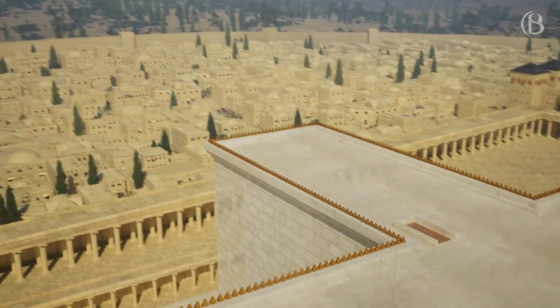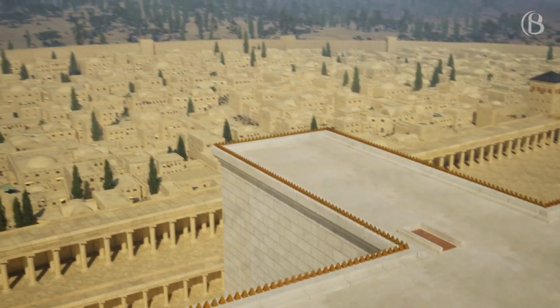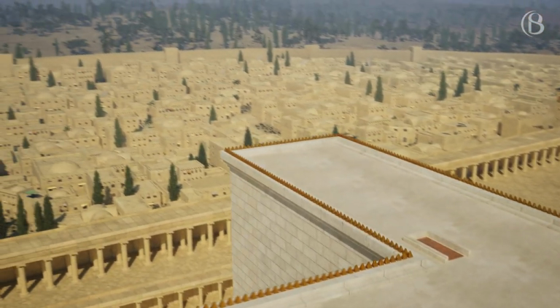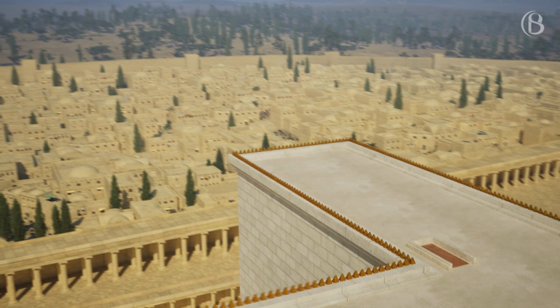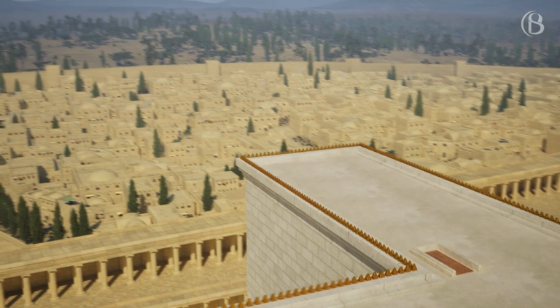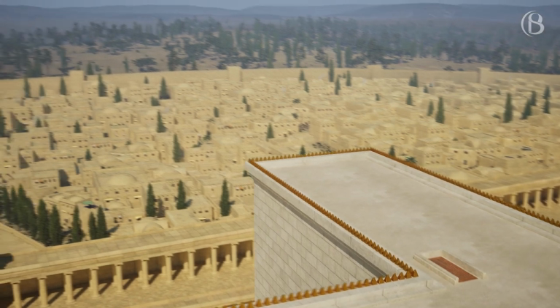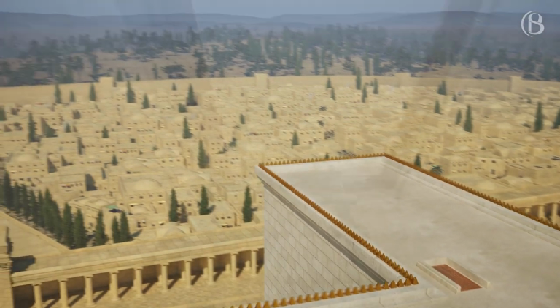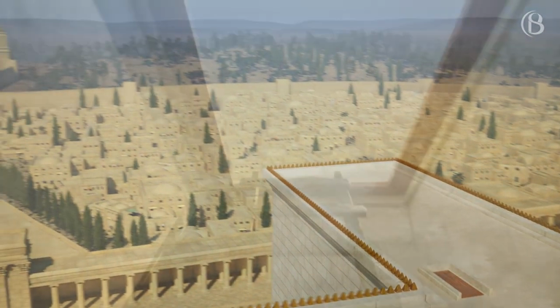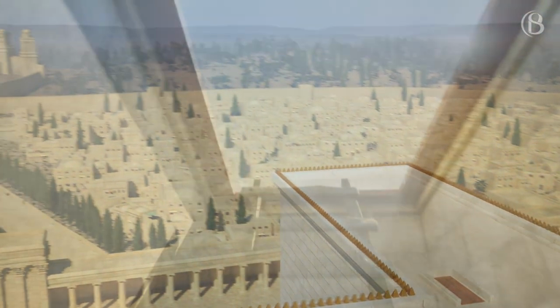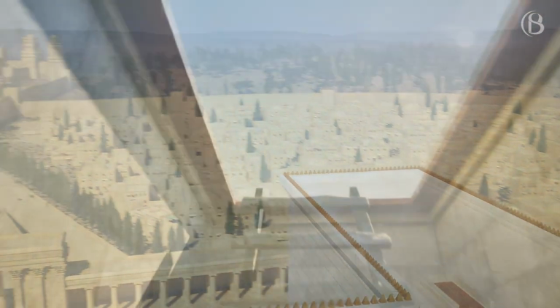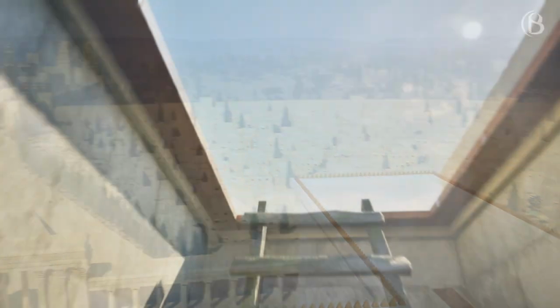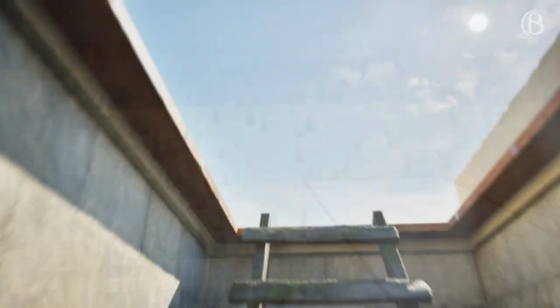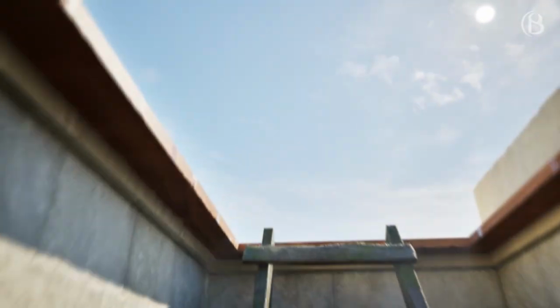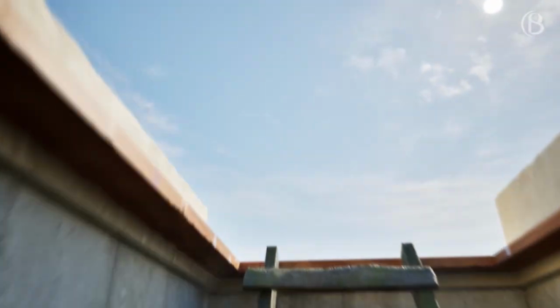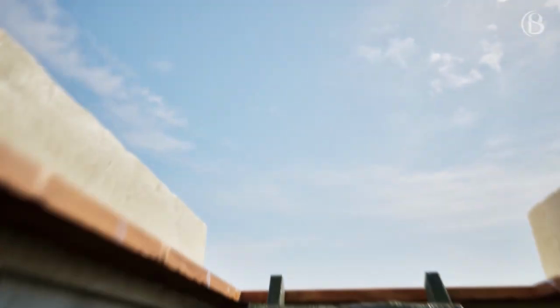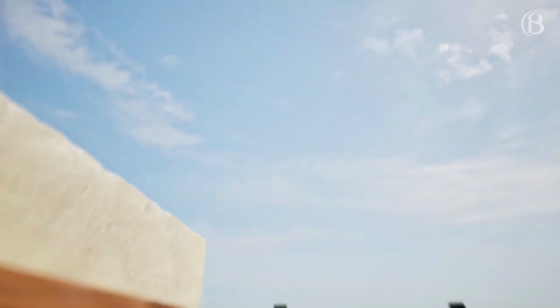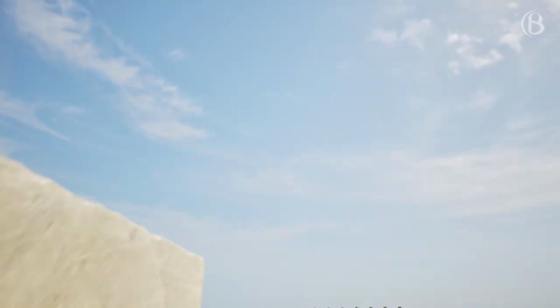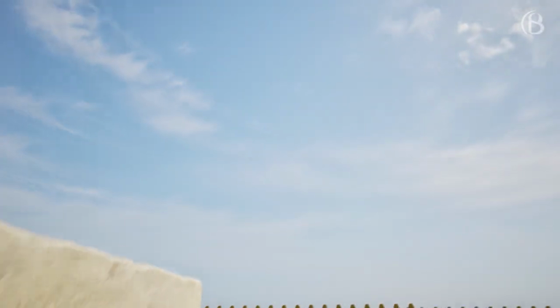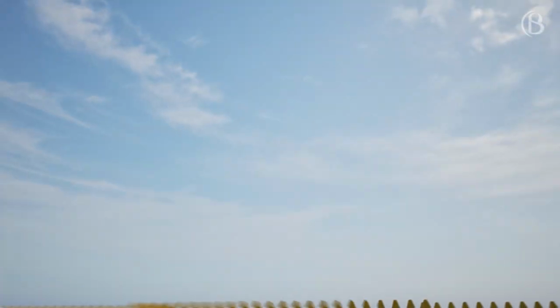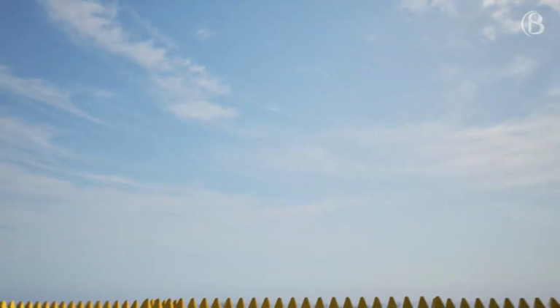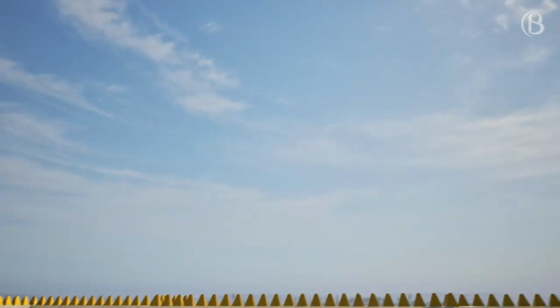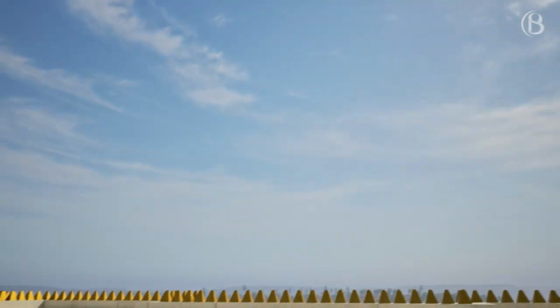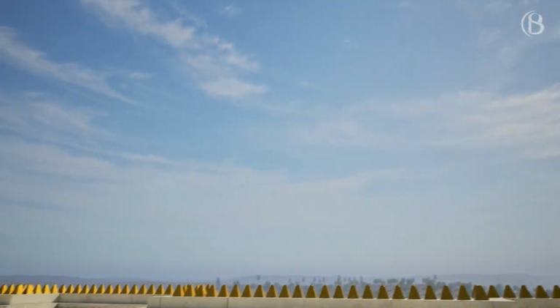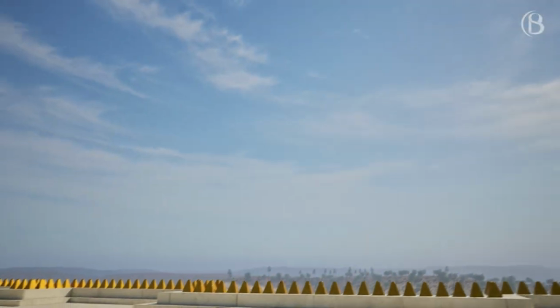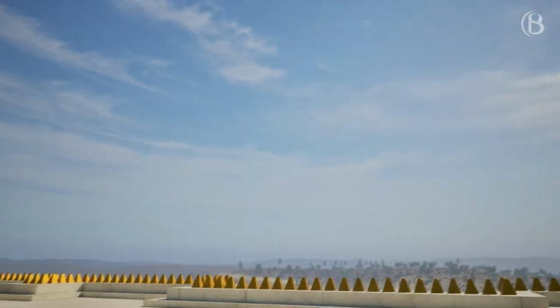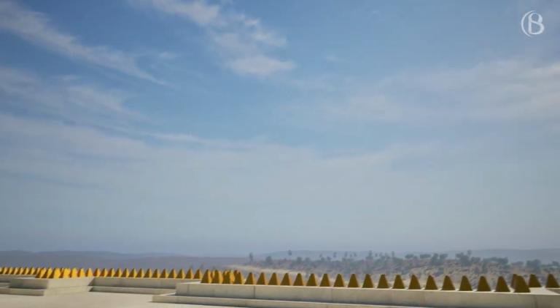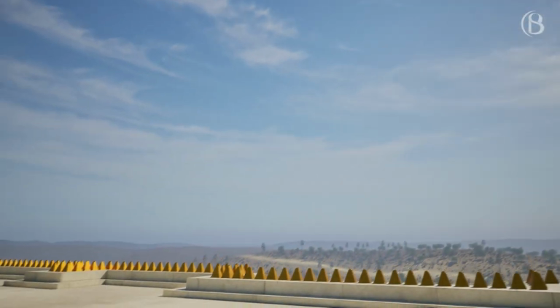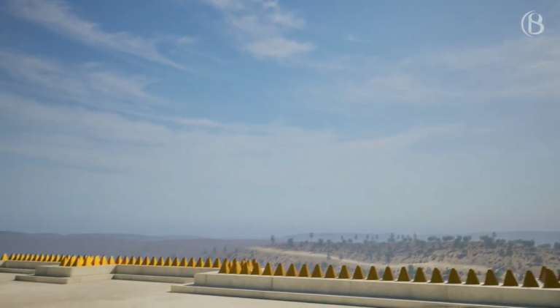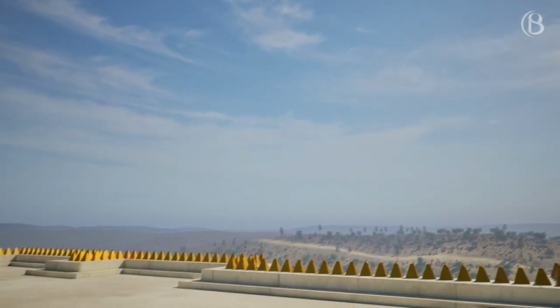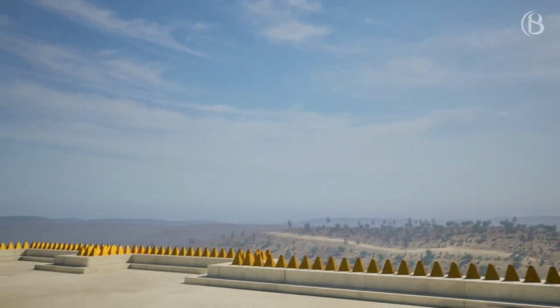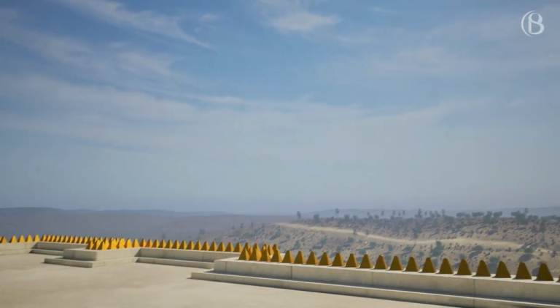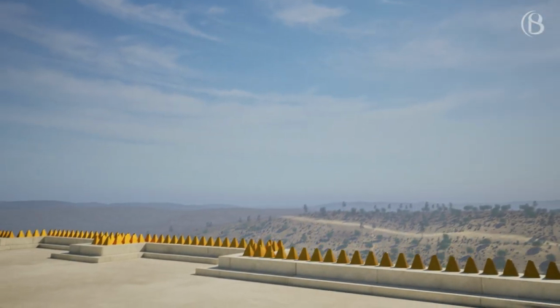From here, at the top of the temple, one could see over almost all of Jerusalem and the surrounding countryside.